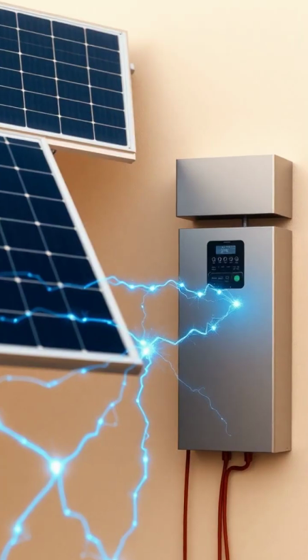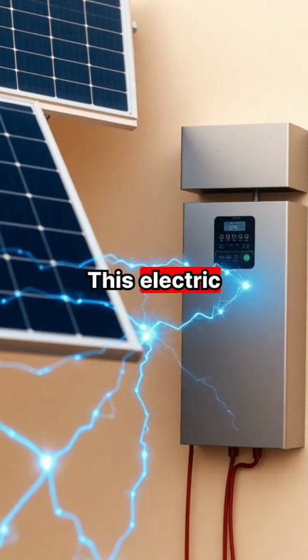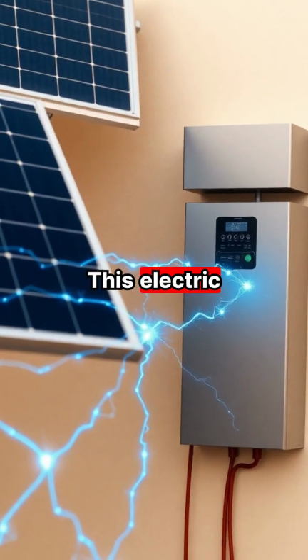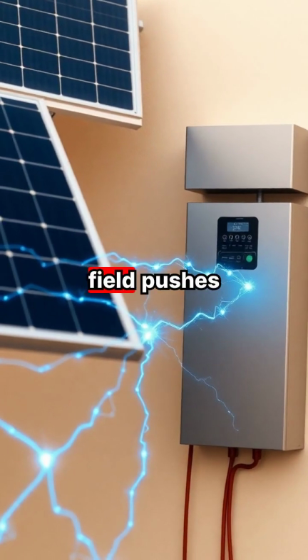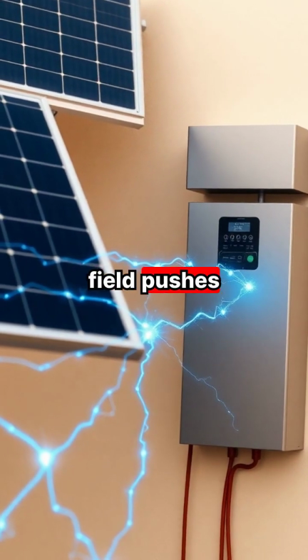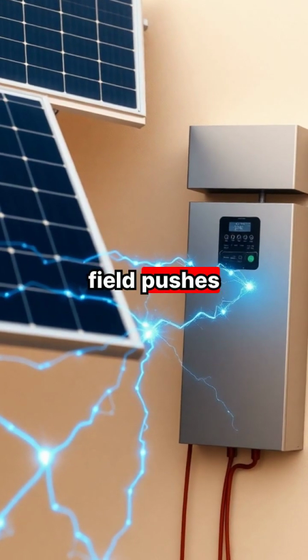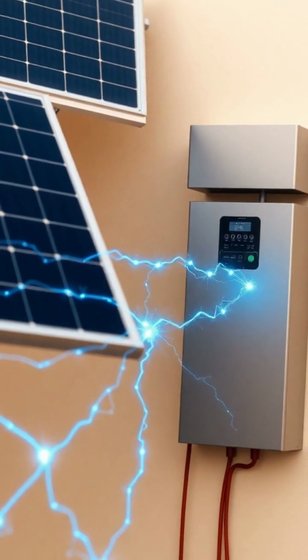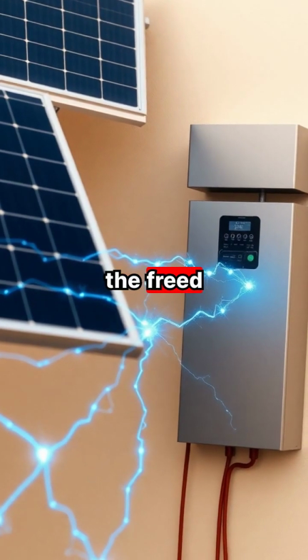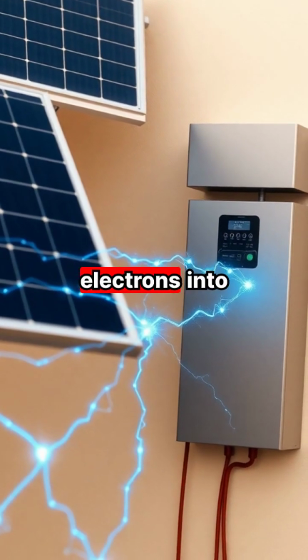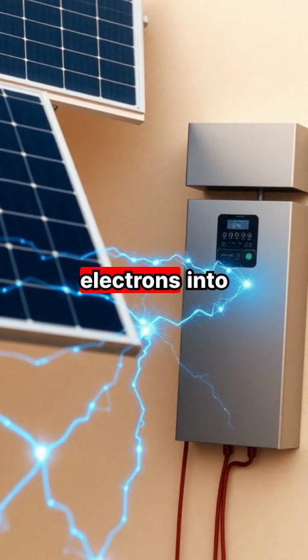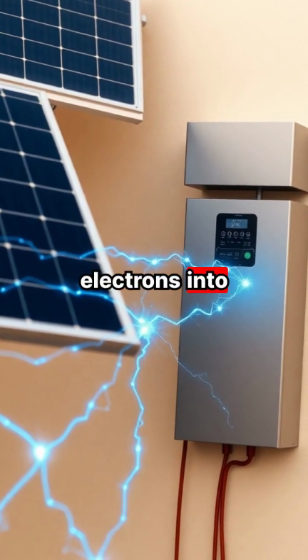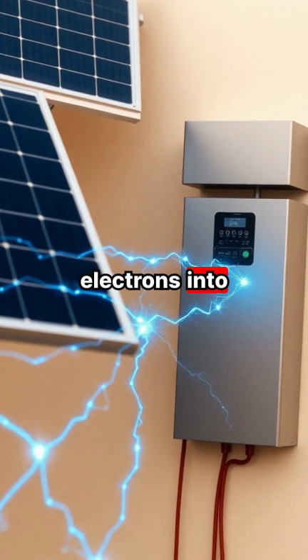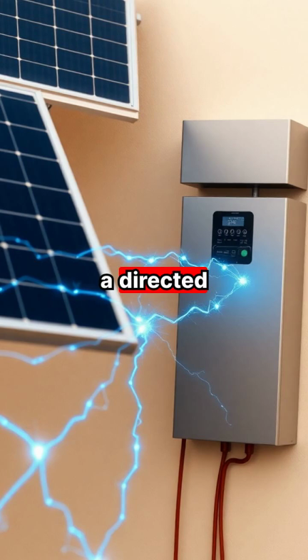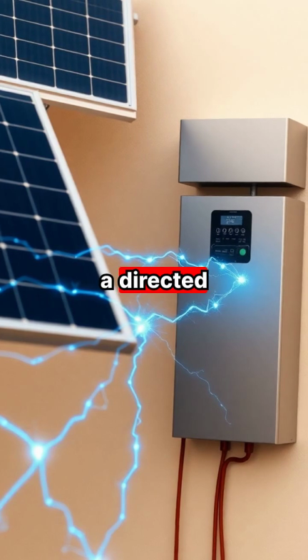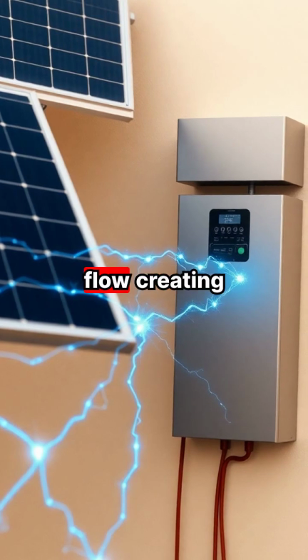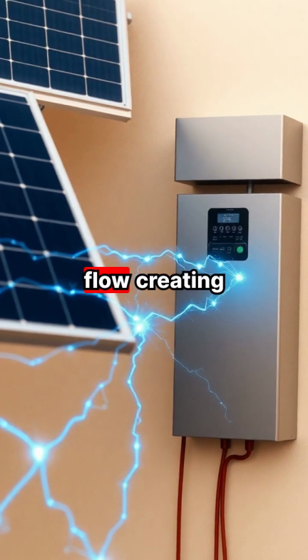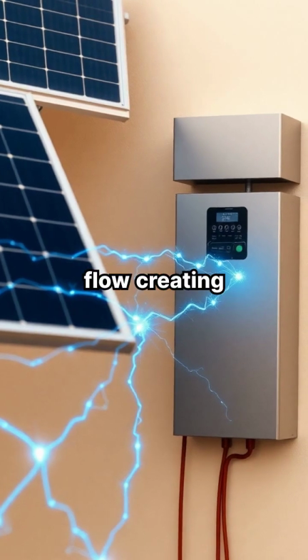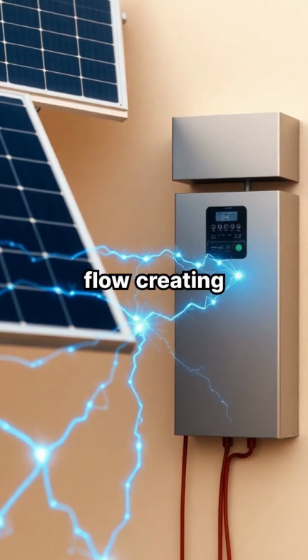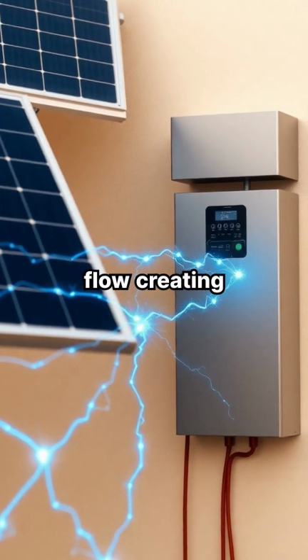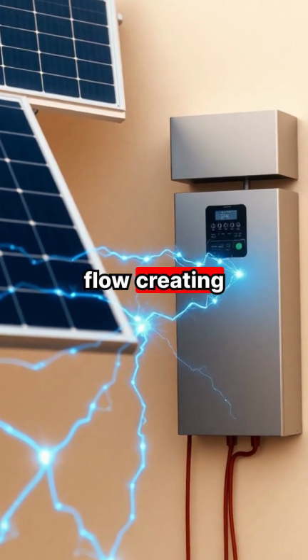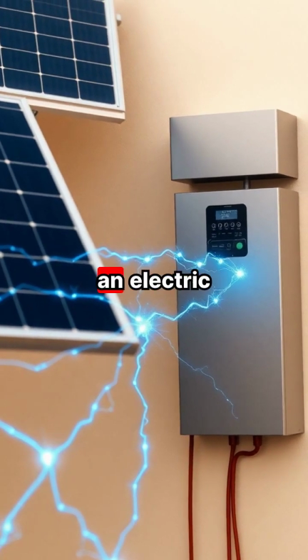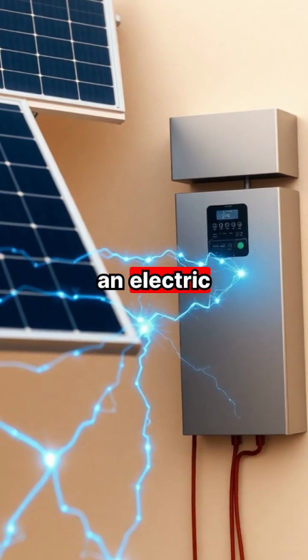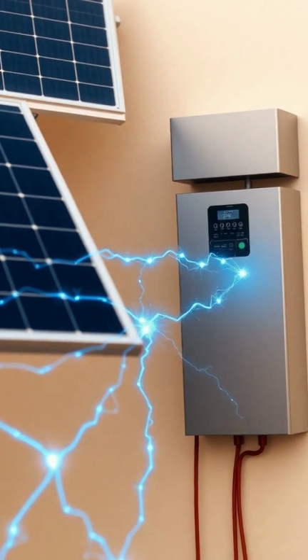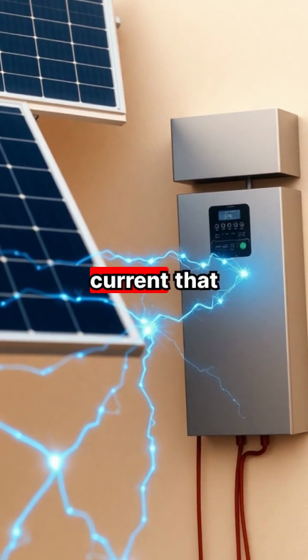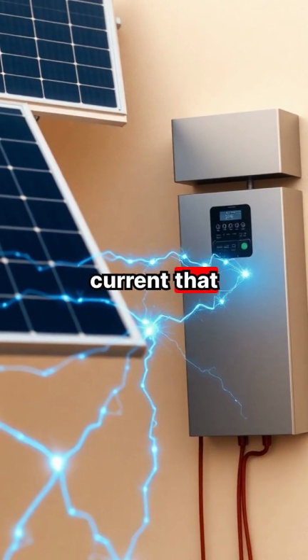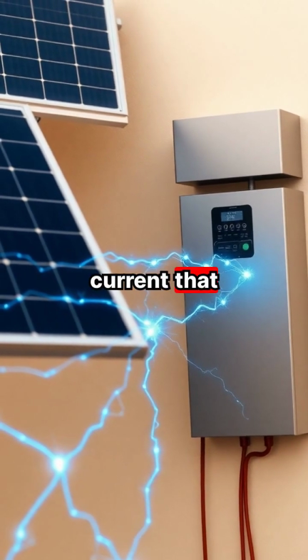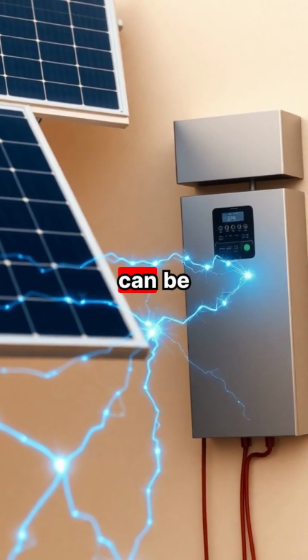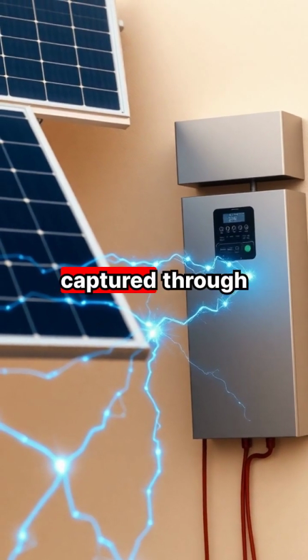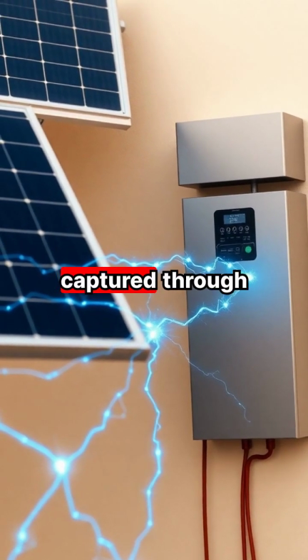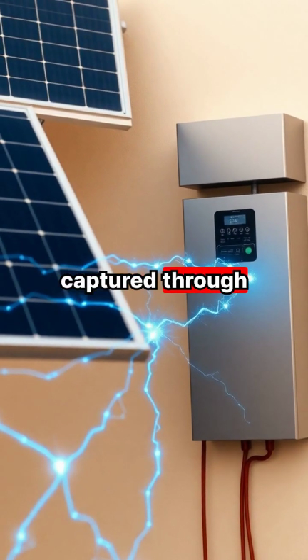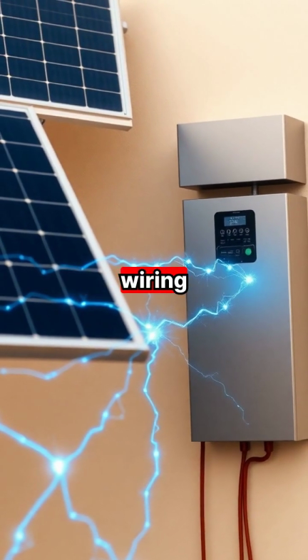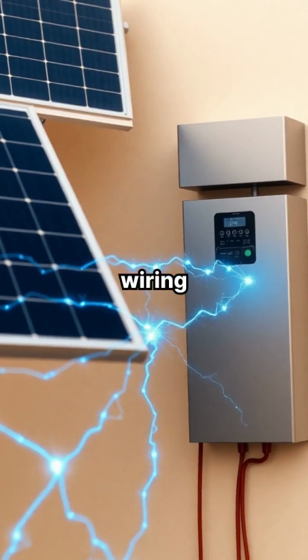This electric field pushes the freed electrons into a directed flow, creating an electric current that can be captured through wiring.